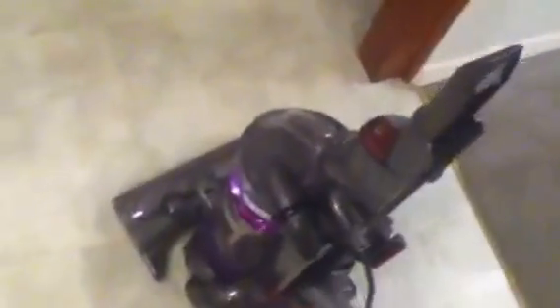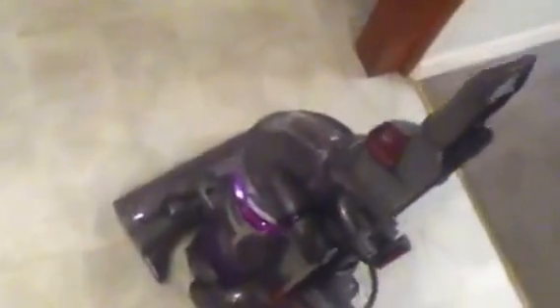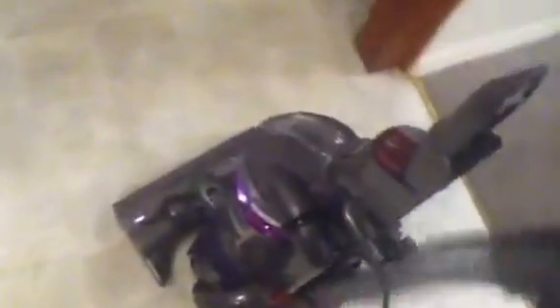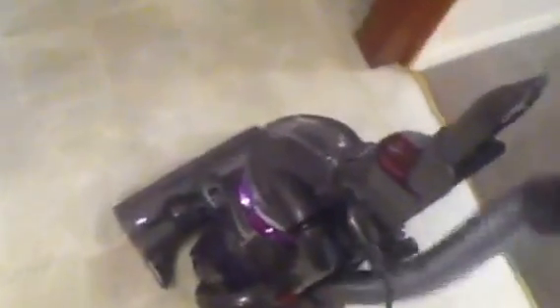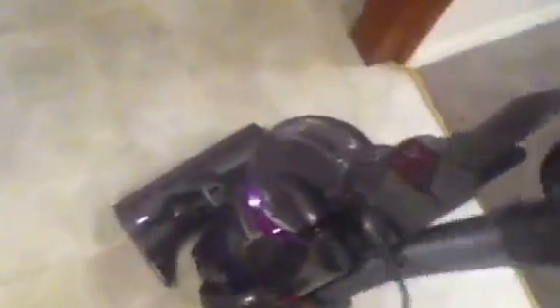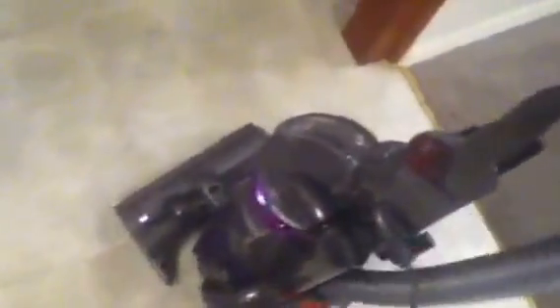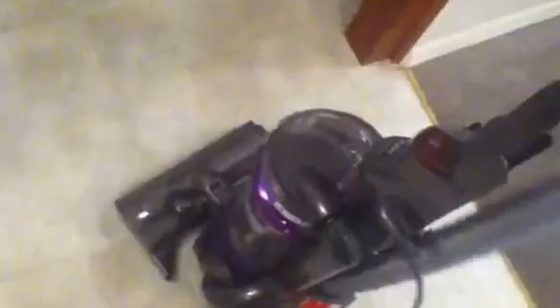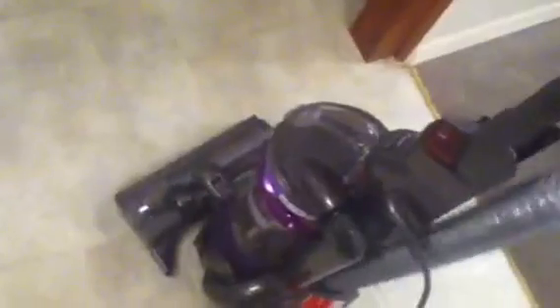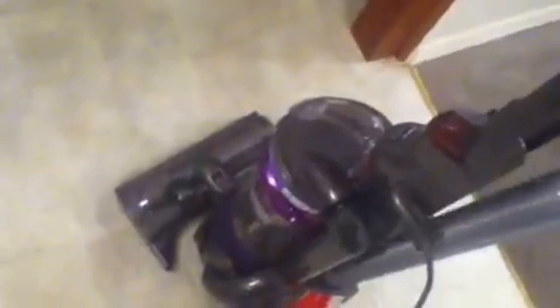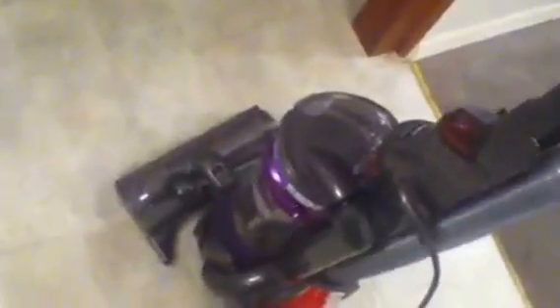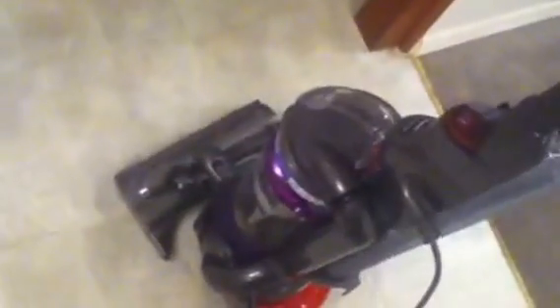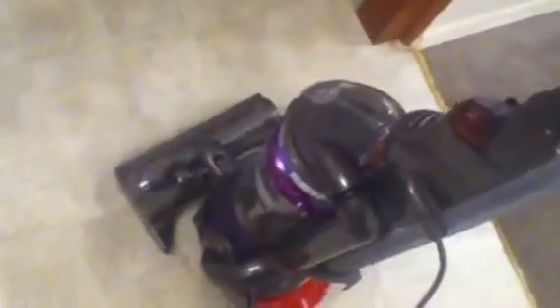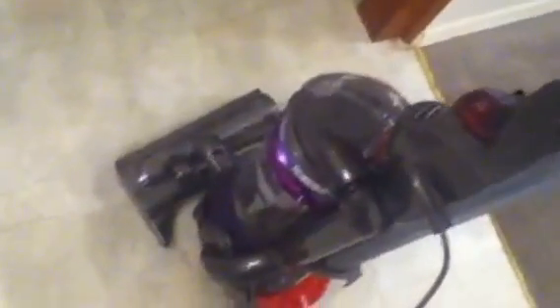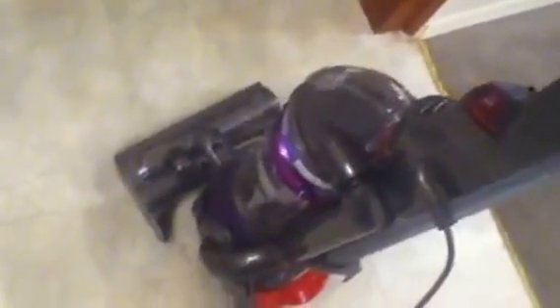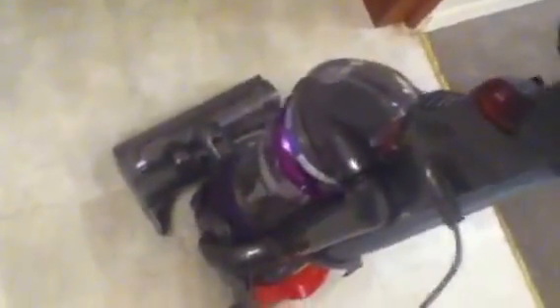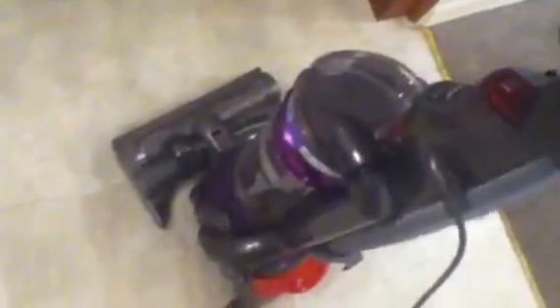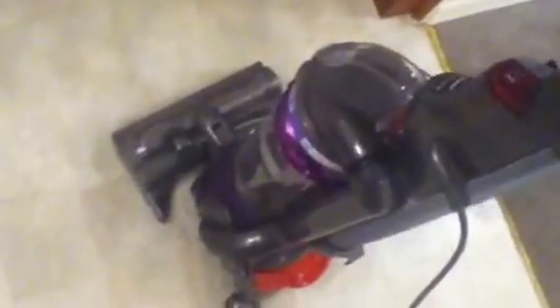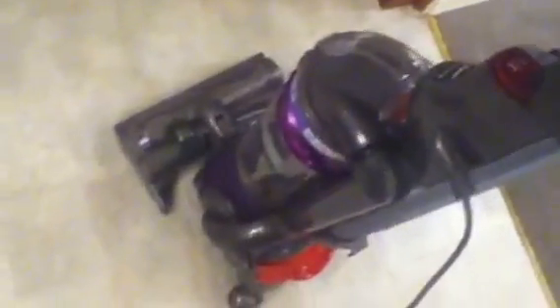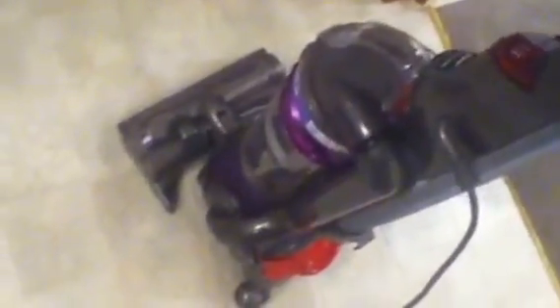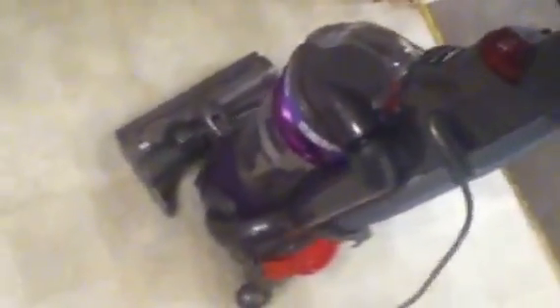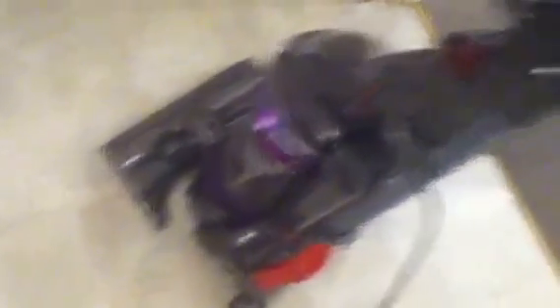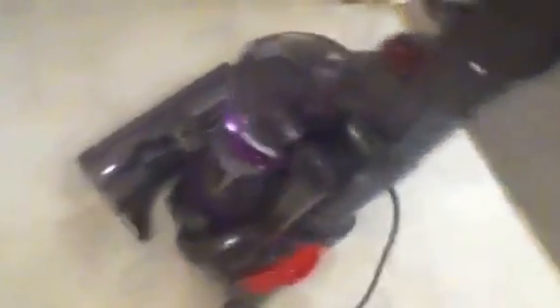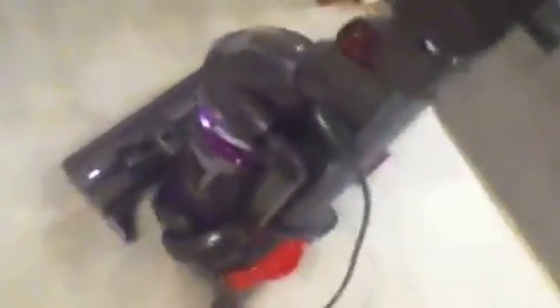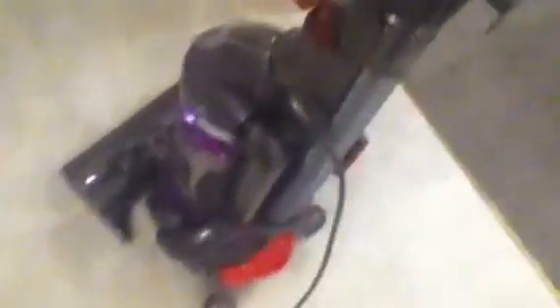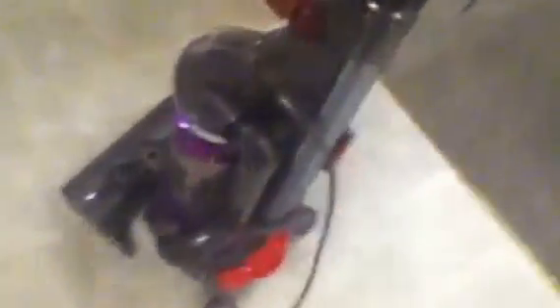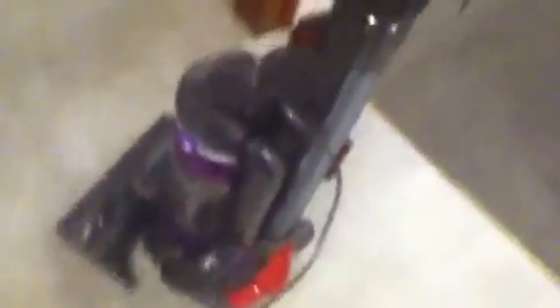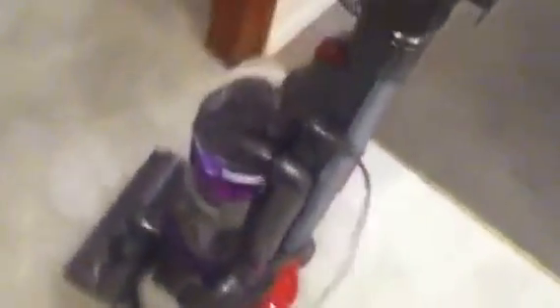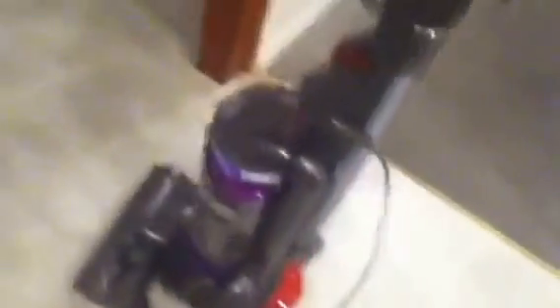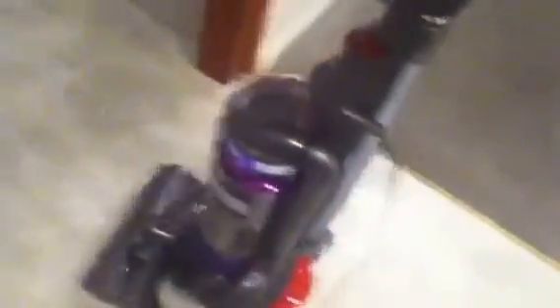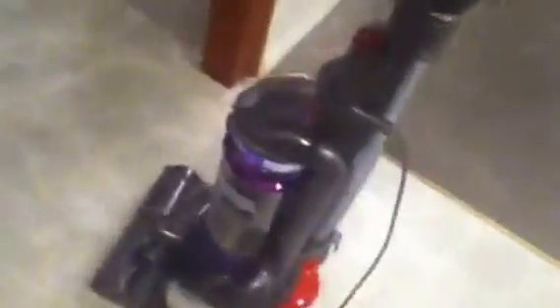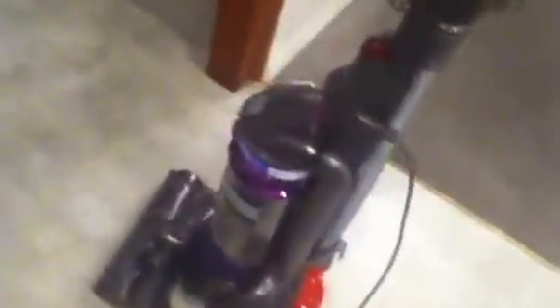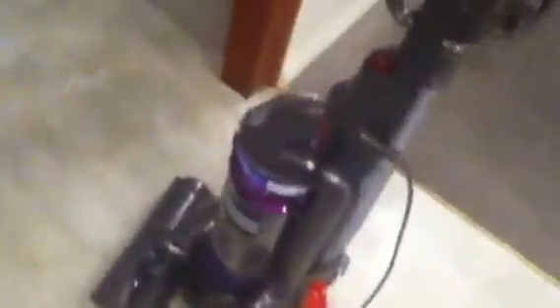But what's great about this vacuum cleaner — not so much the compact design, not so much the easy-movability — is the strong suction power.